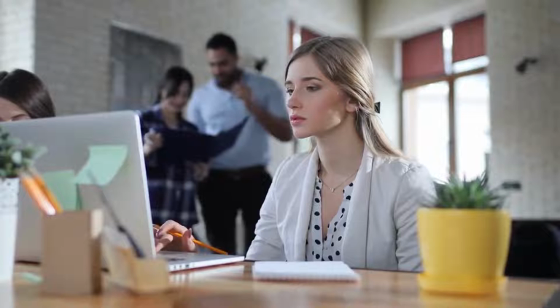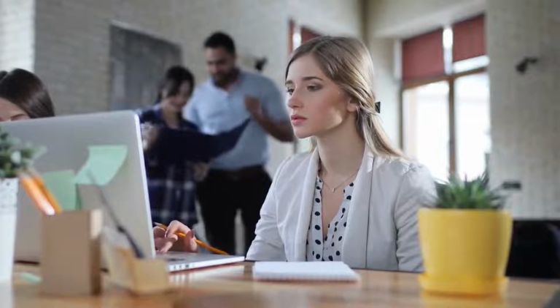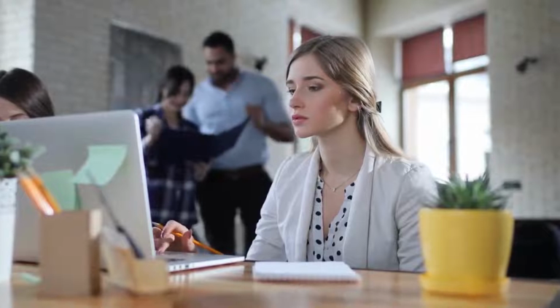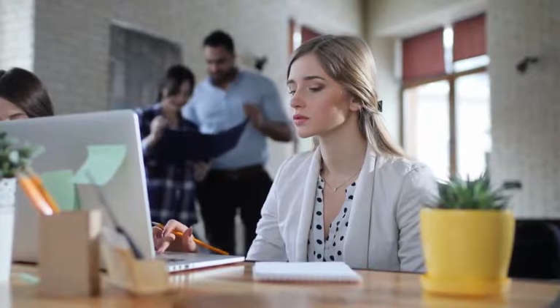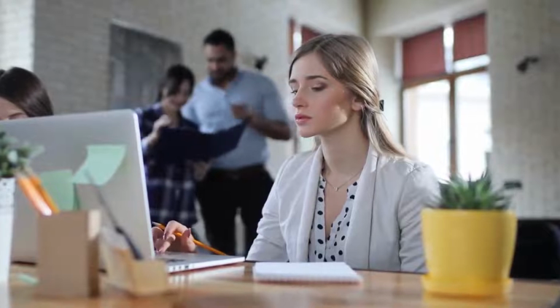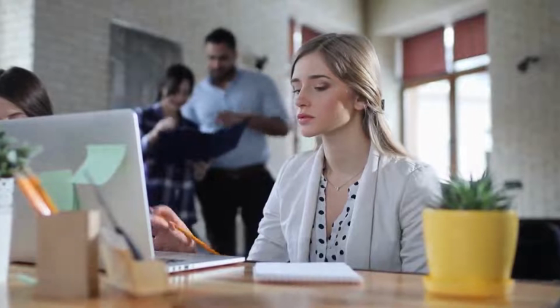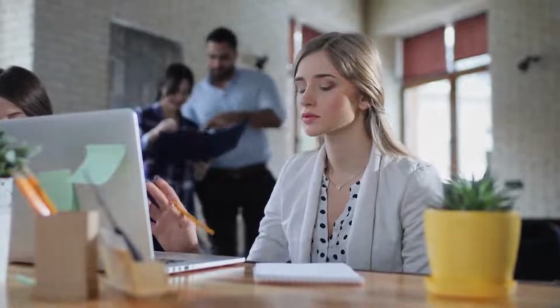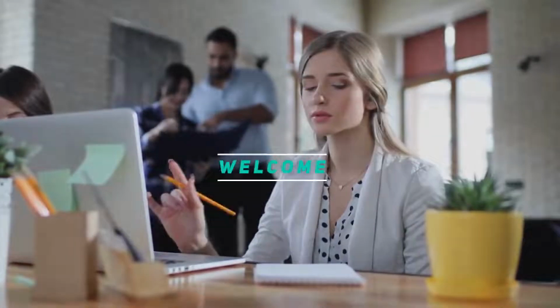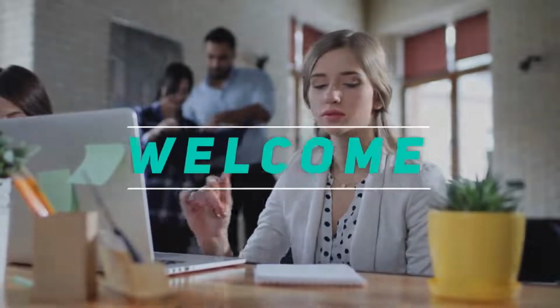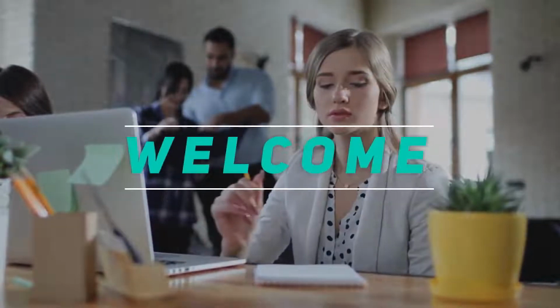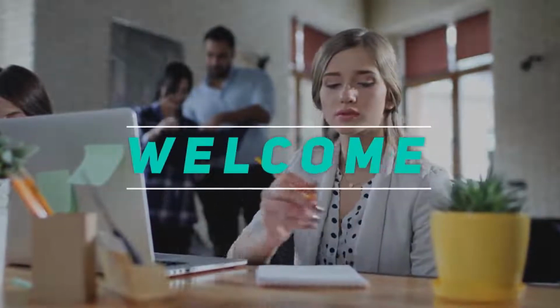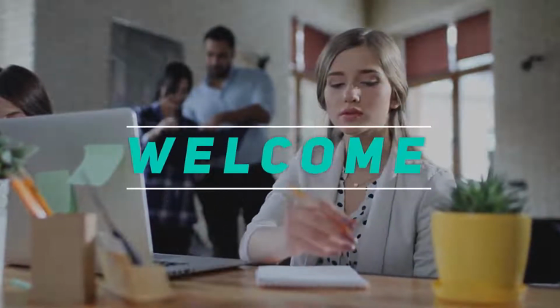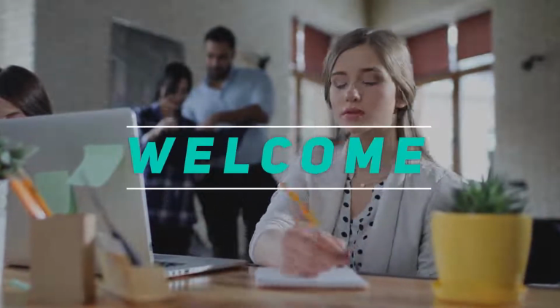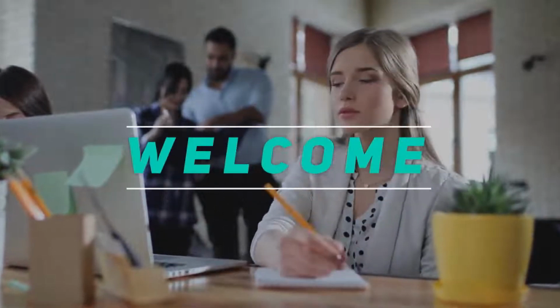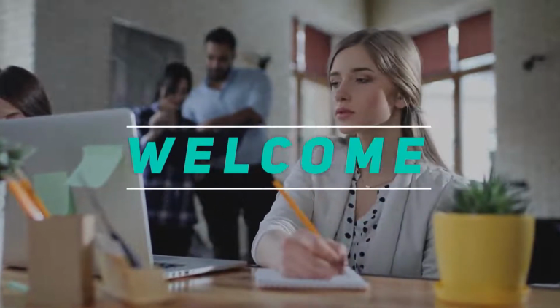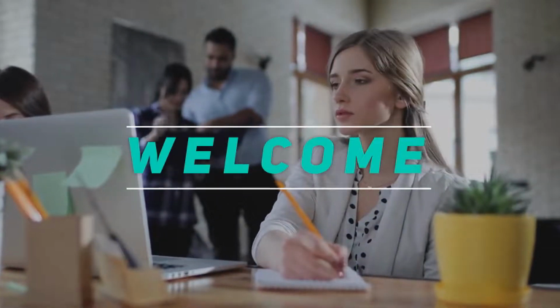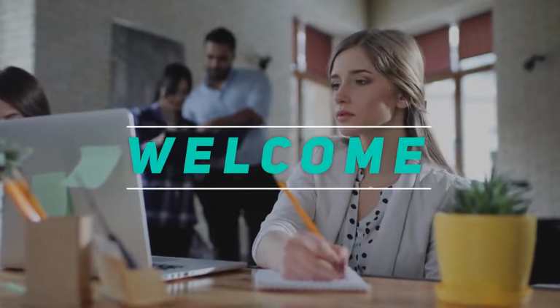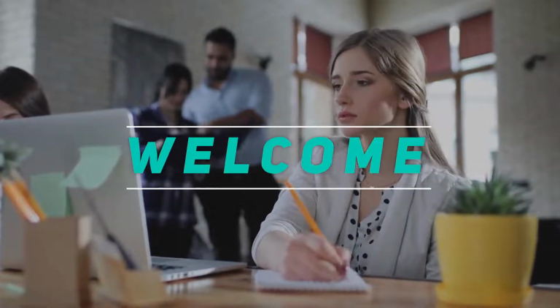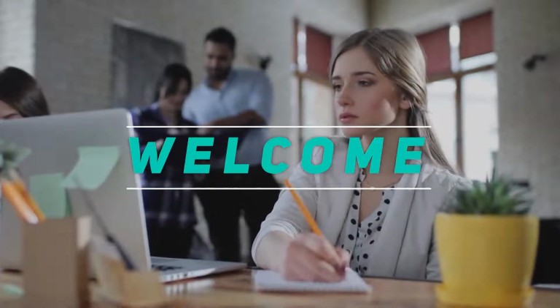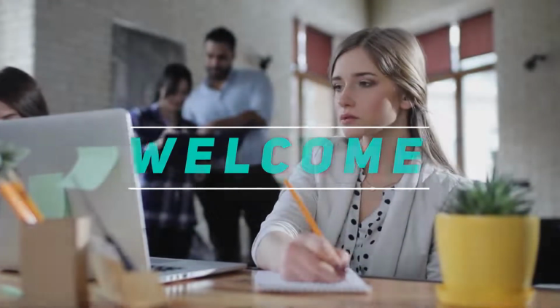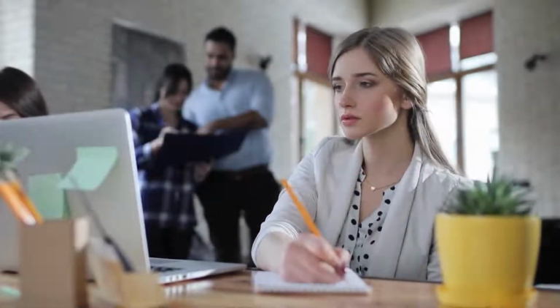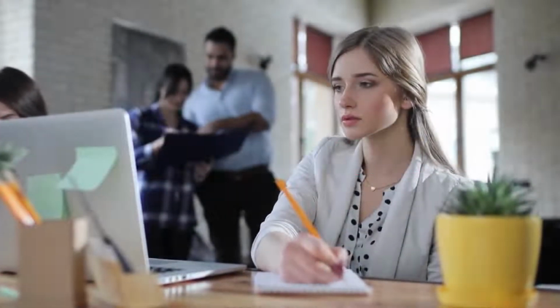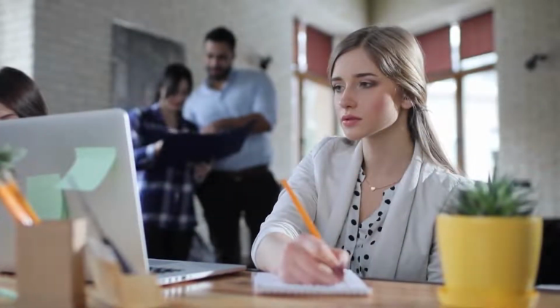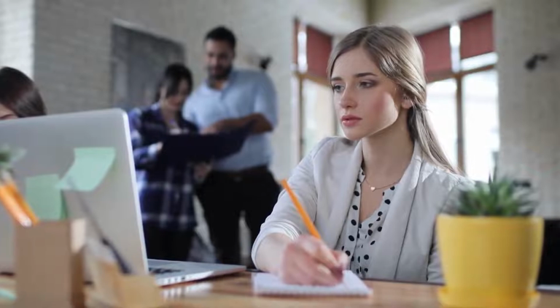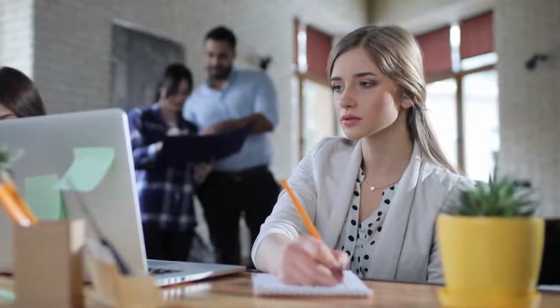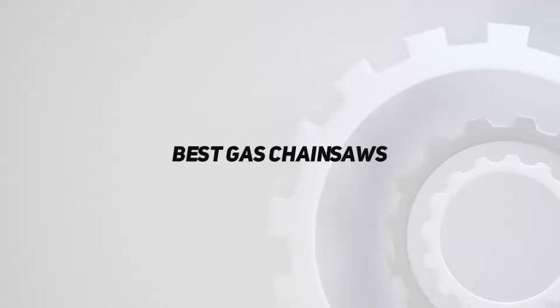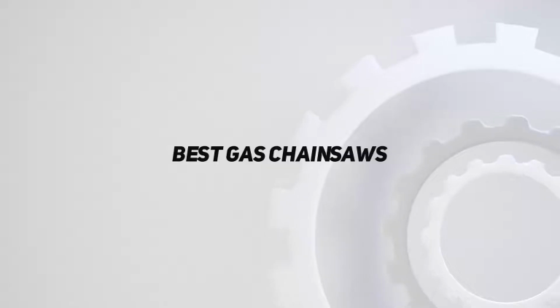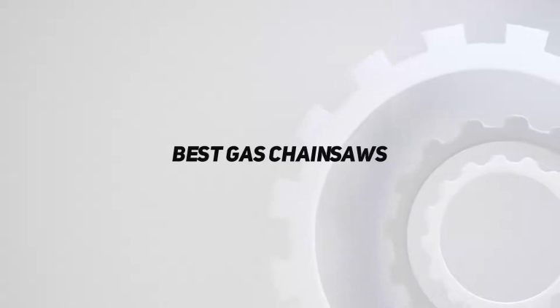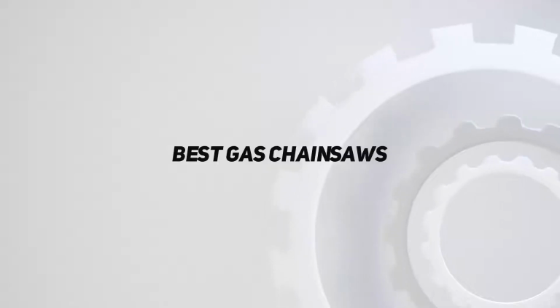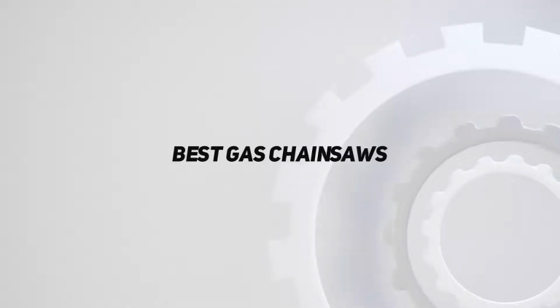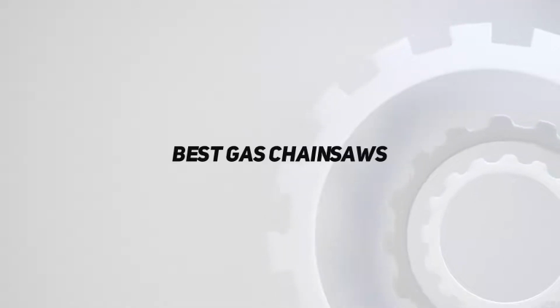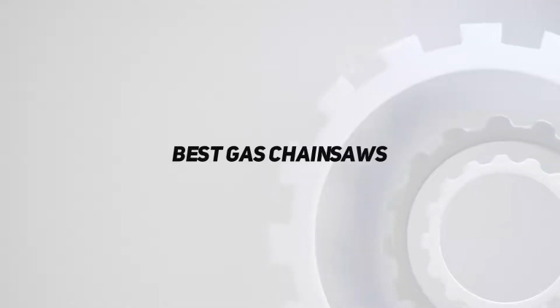Hey, welcome back to my channel. In this video, I'm gonna talk about top 5 best gas chainsaws.